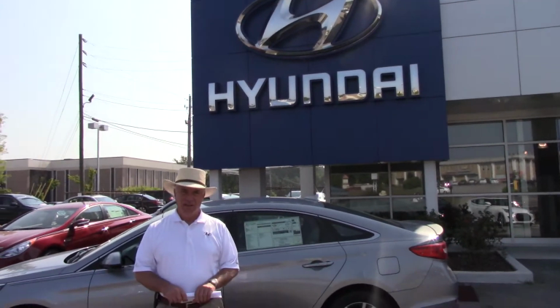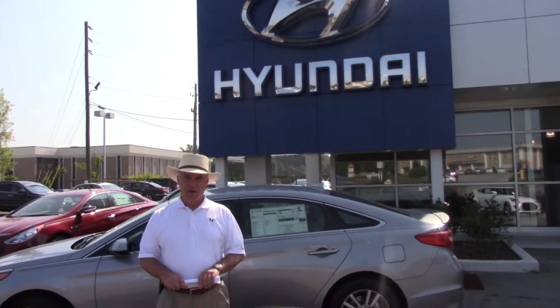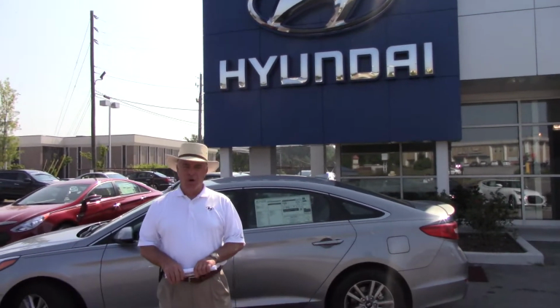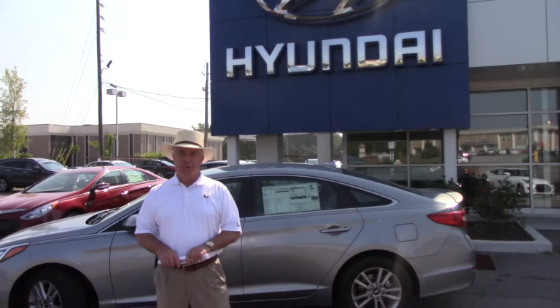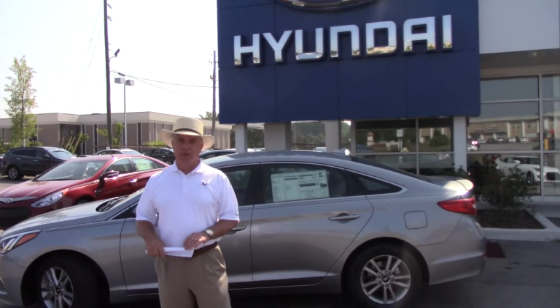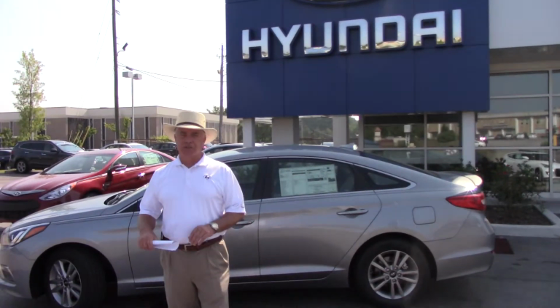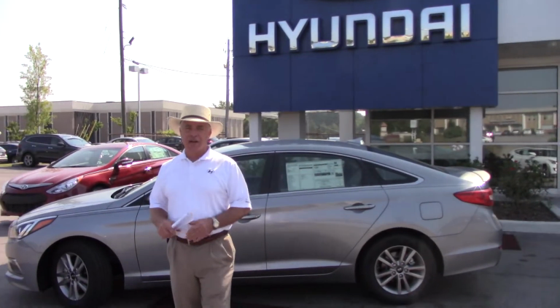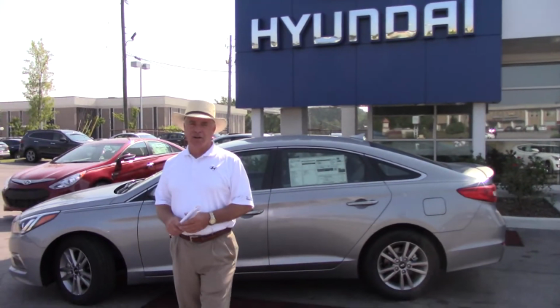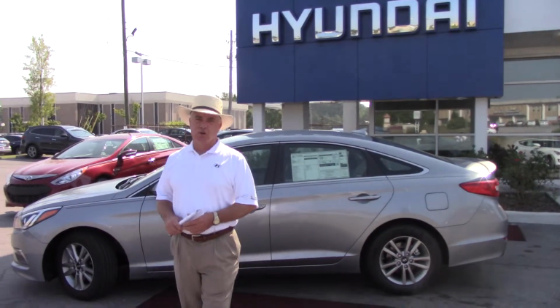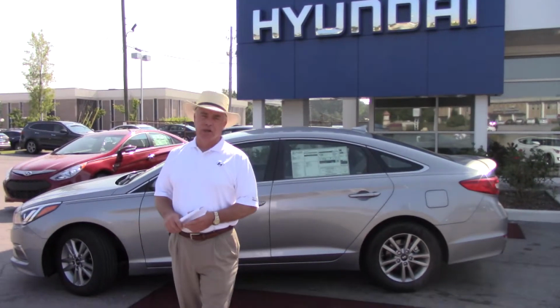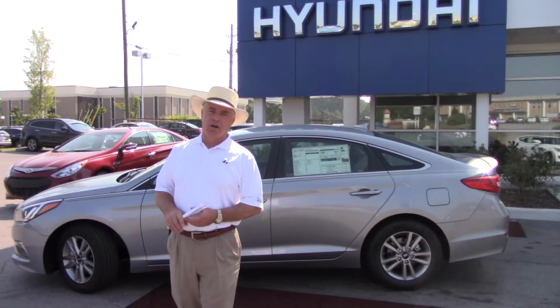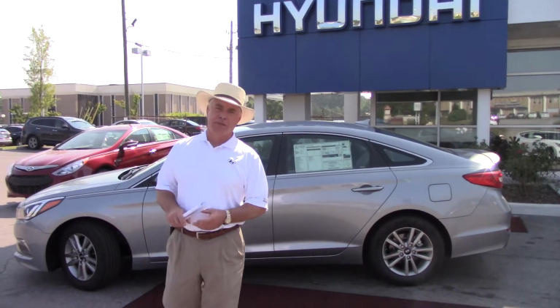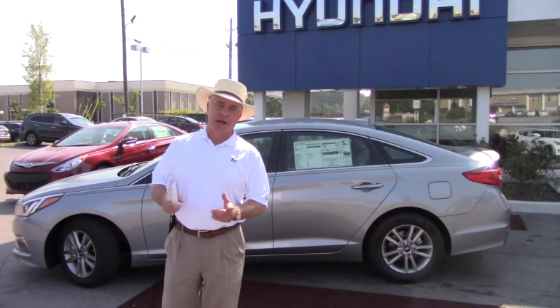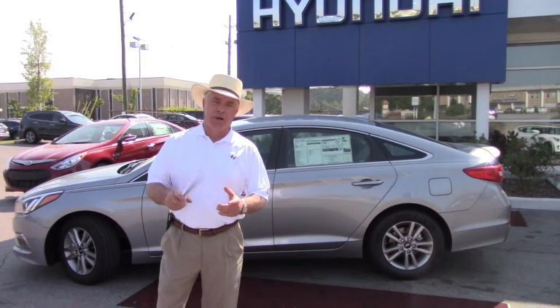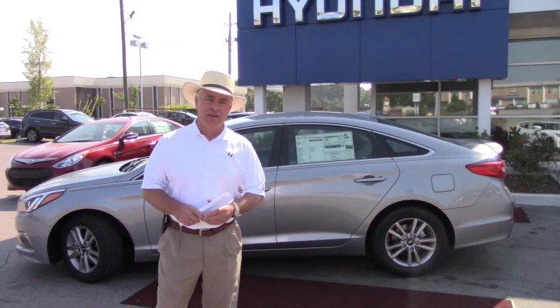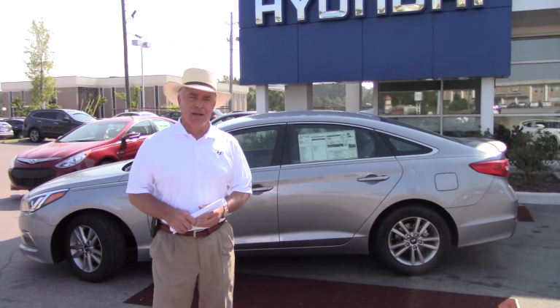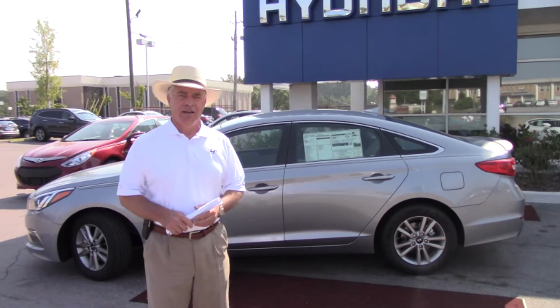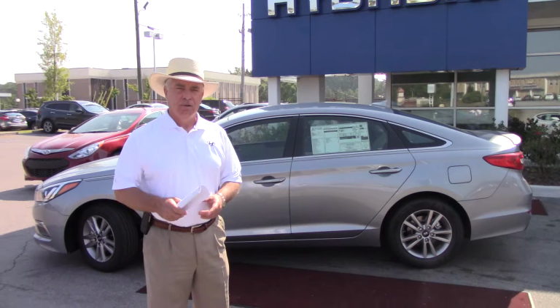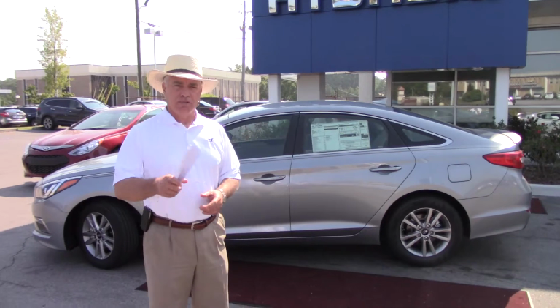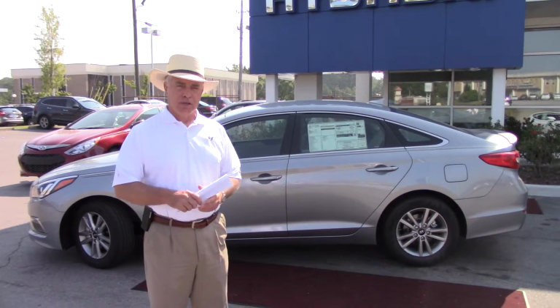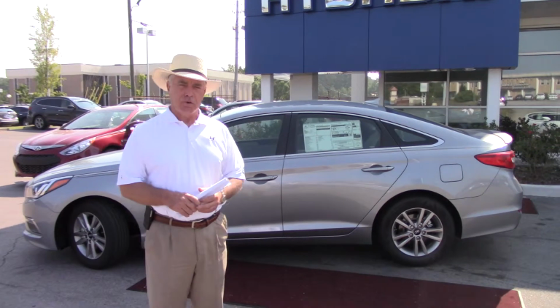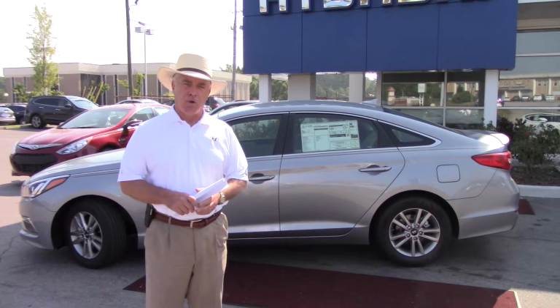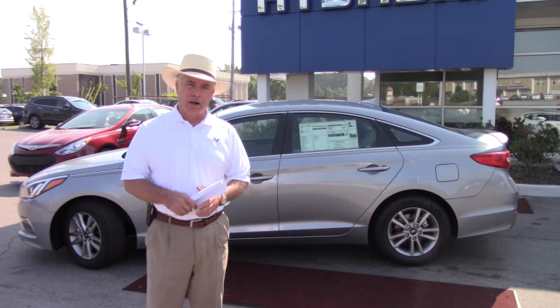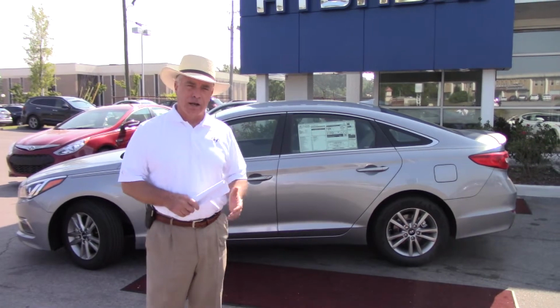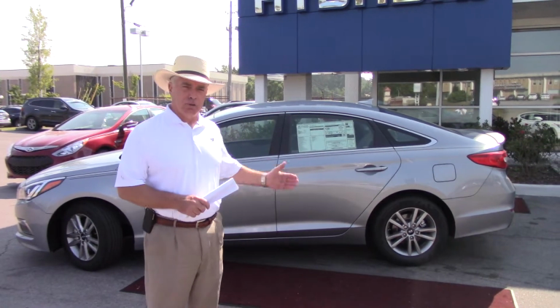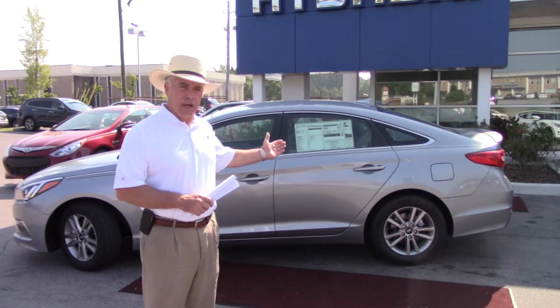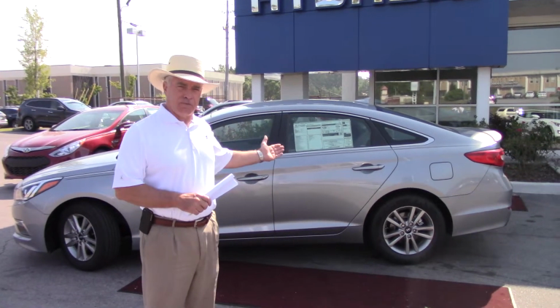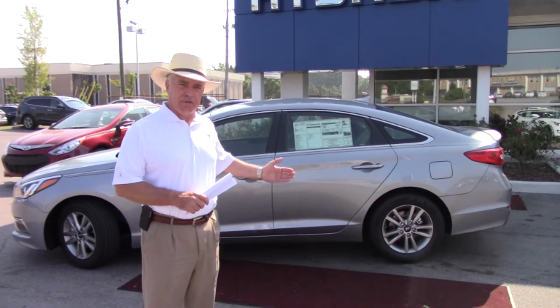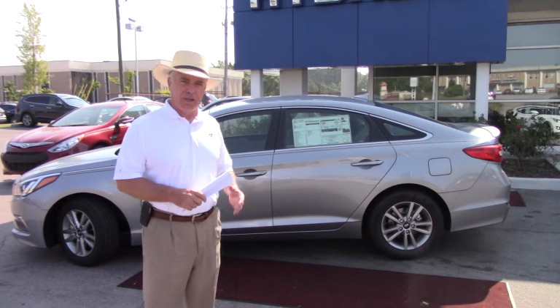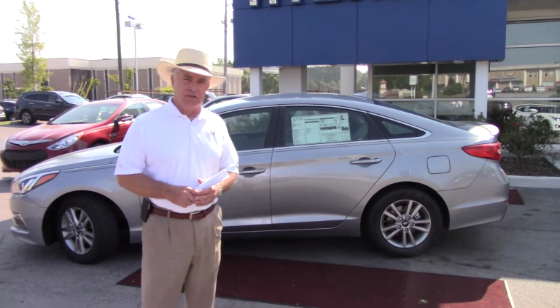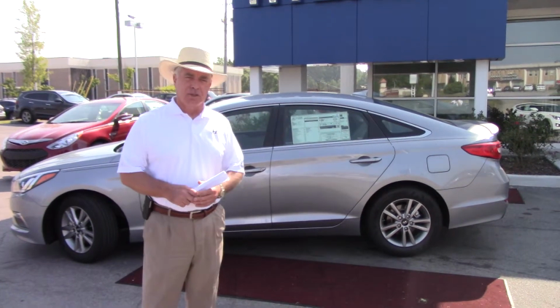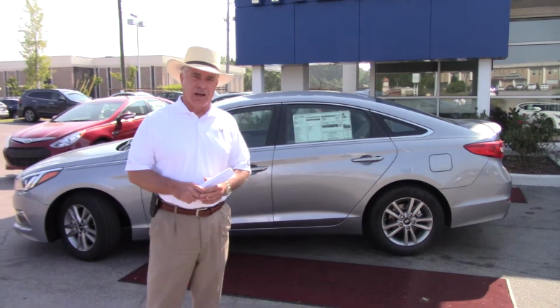Good morning, Miss Teresa Tanner. It's Corky Herd. I'm with Tamron Hyundai. I want to thank you for inquiring about the 2015 Sonata.